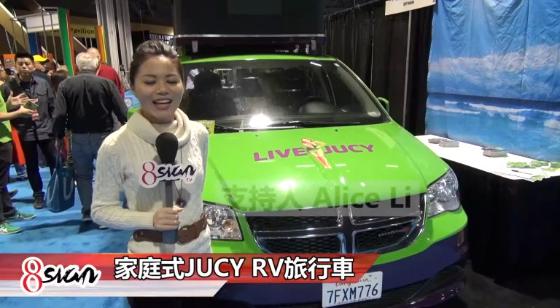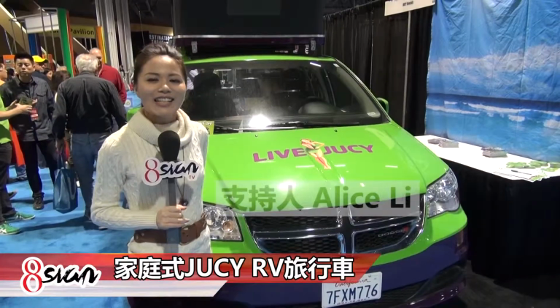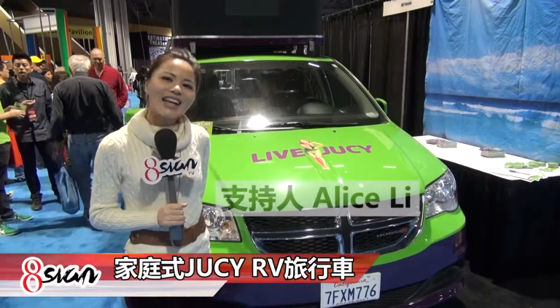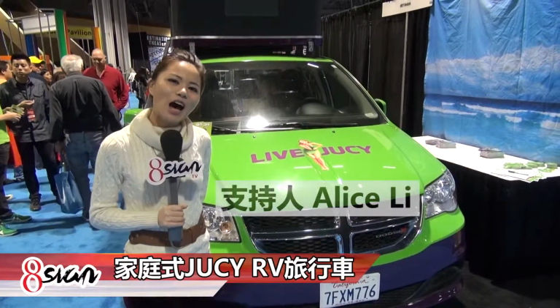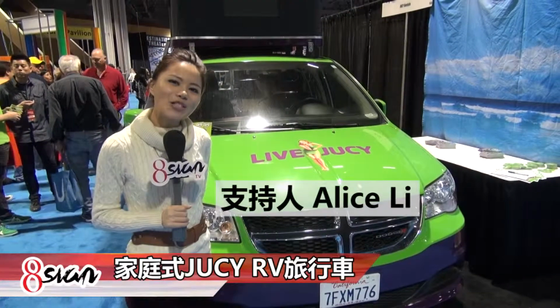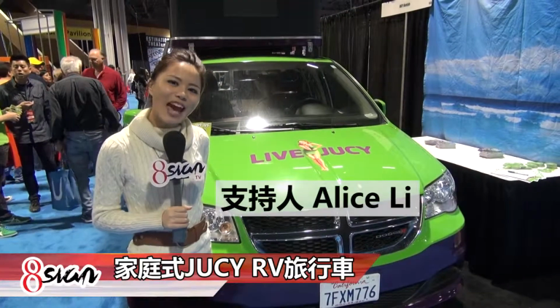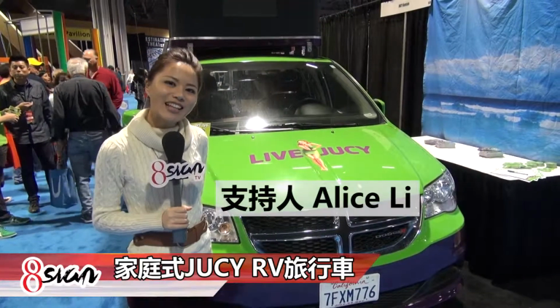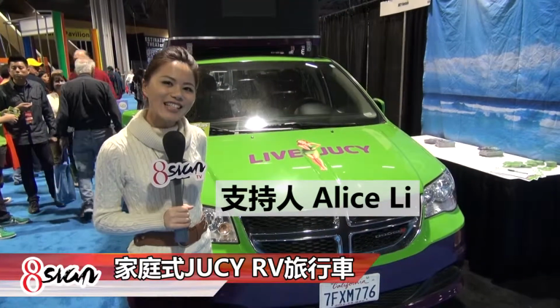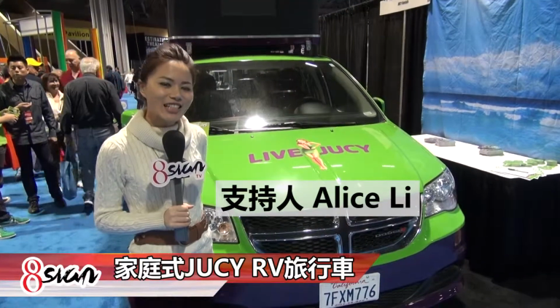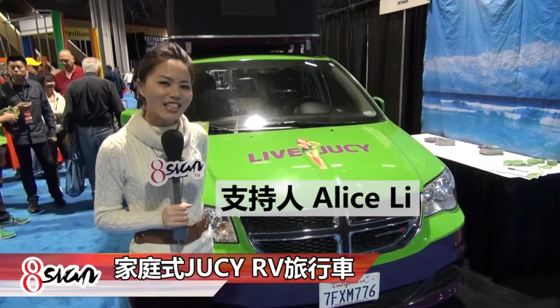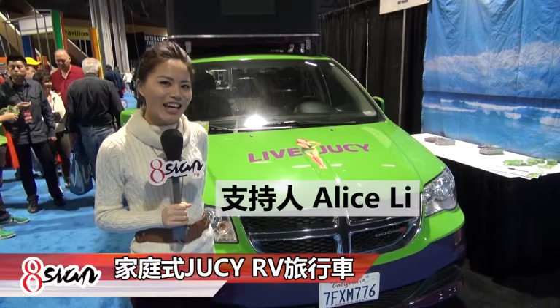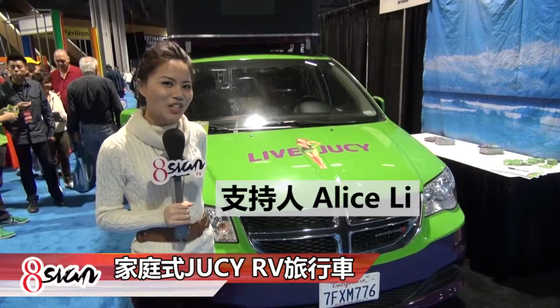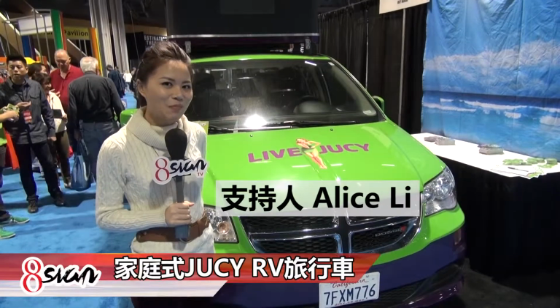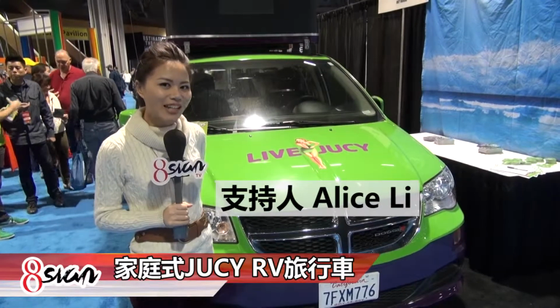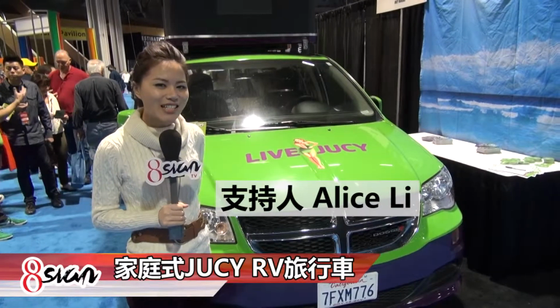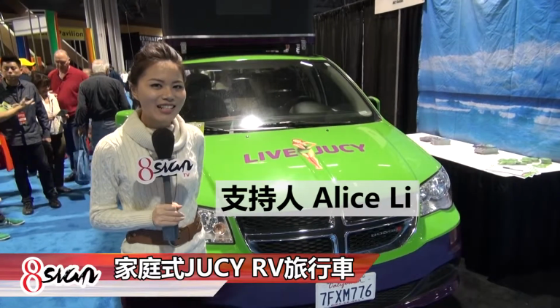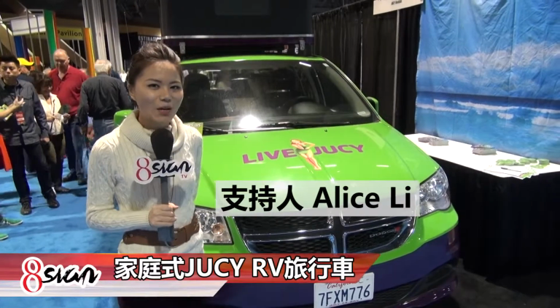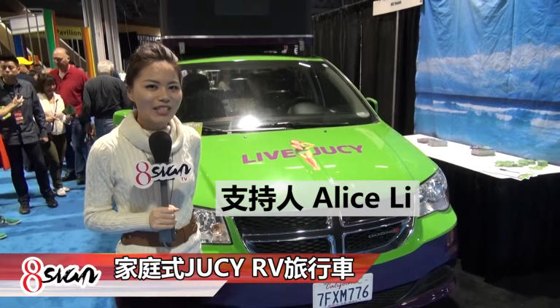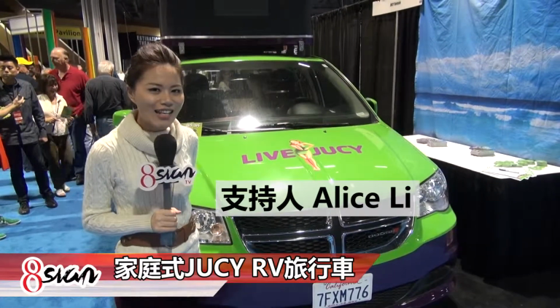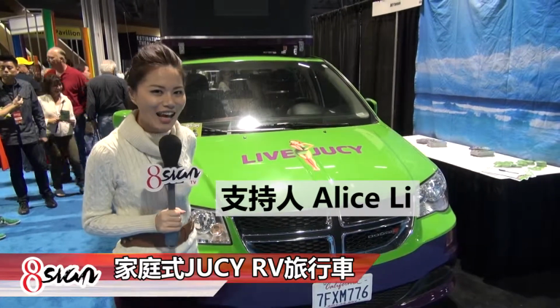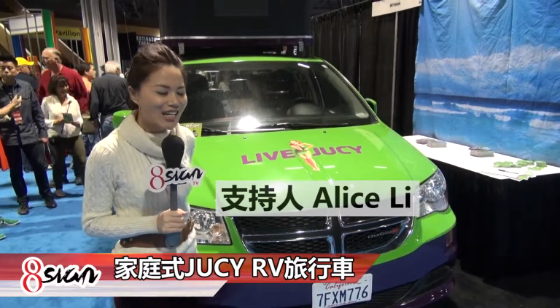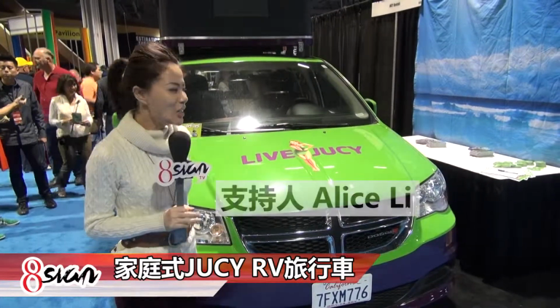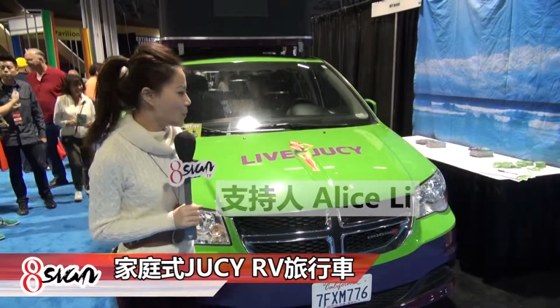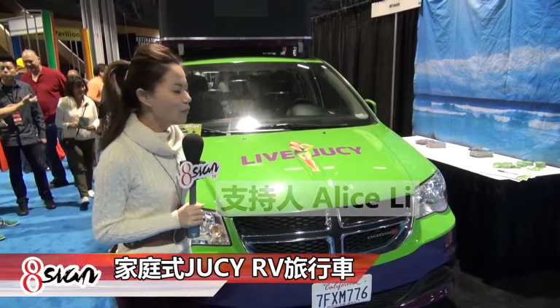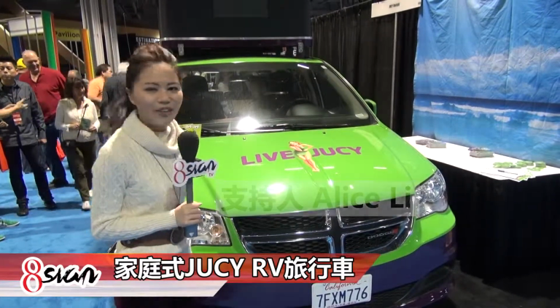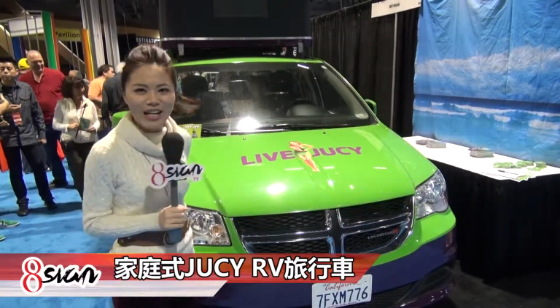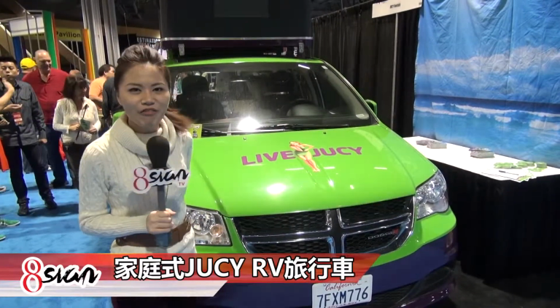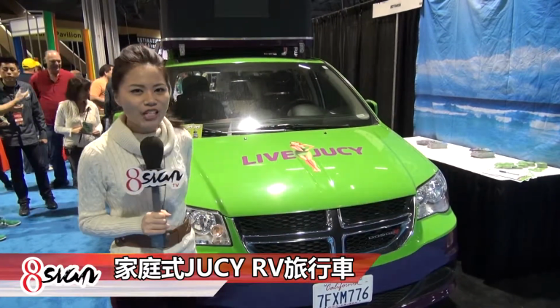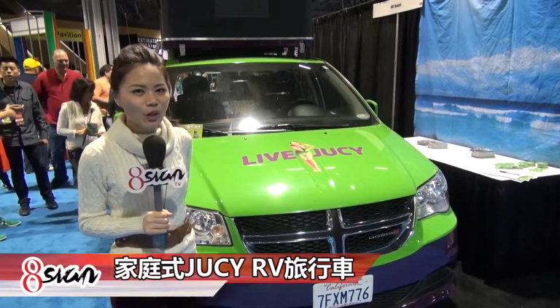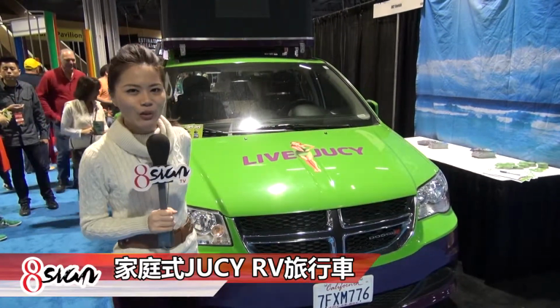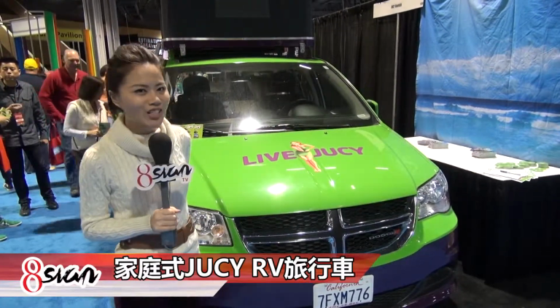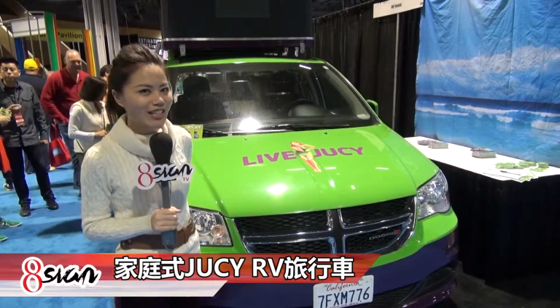Hello, my name is Alice. This is Asian Media. I am standing in front of this car.